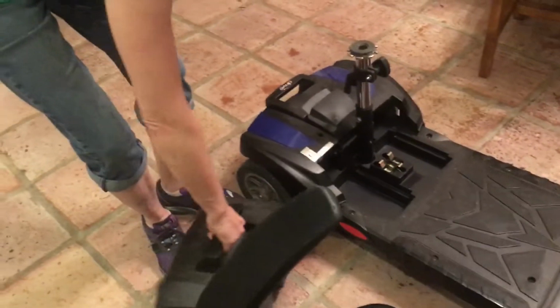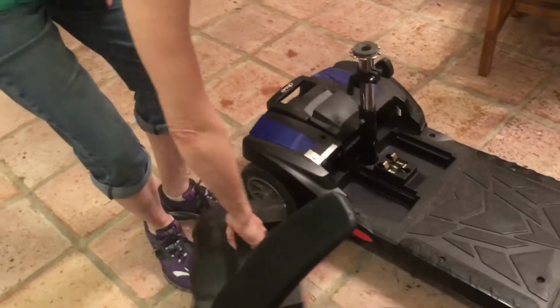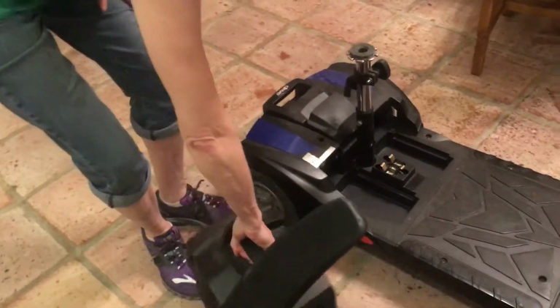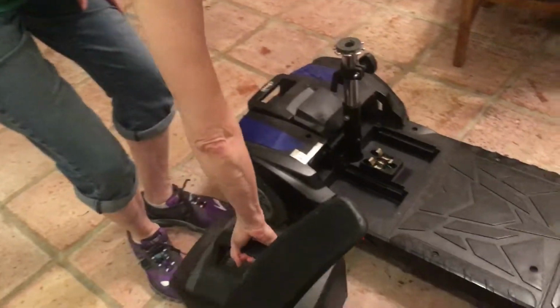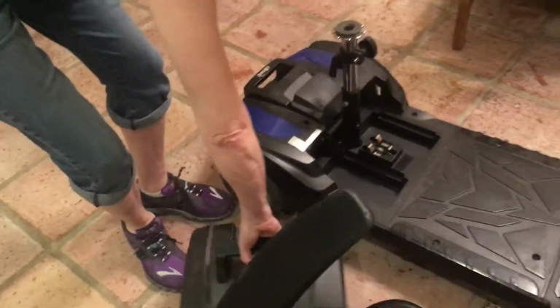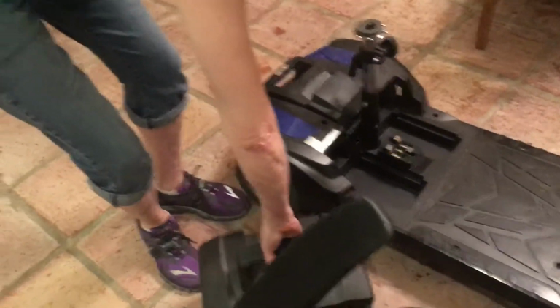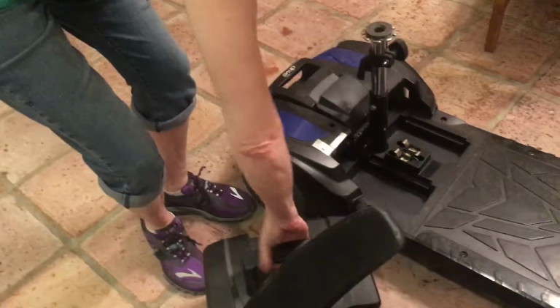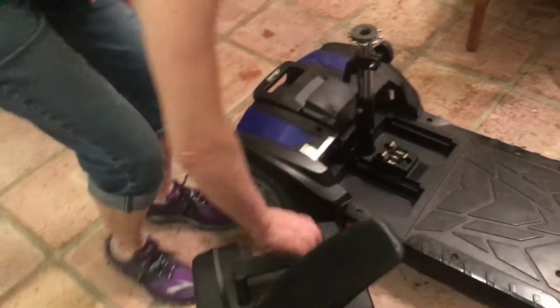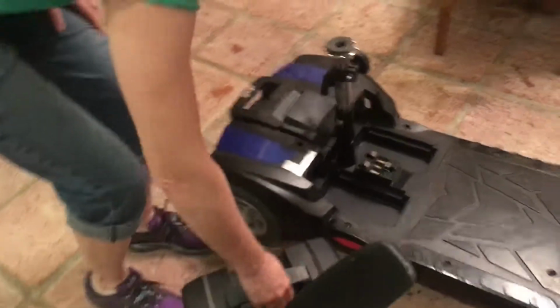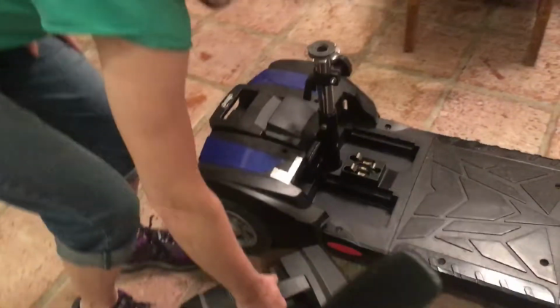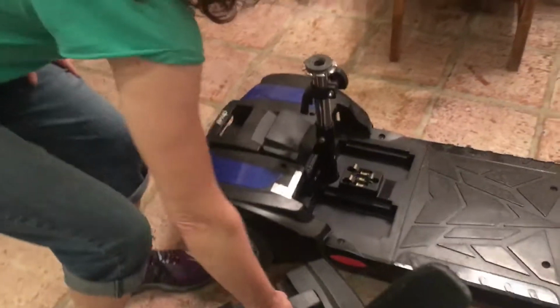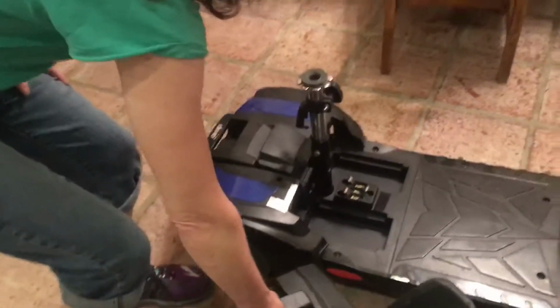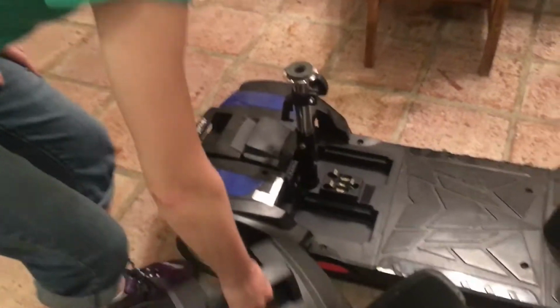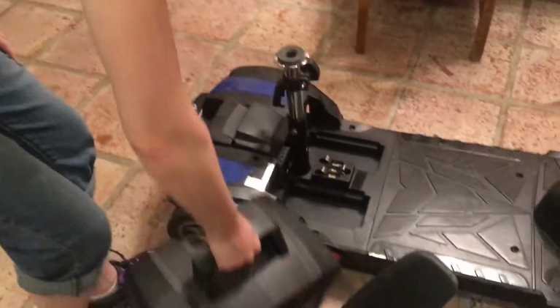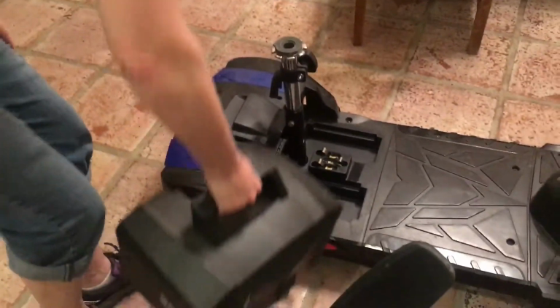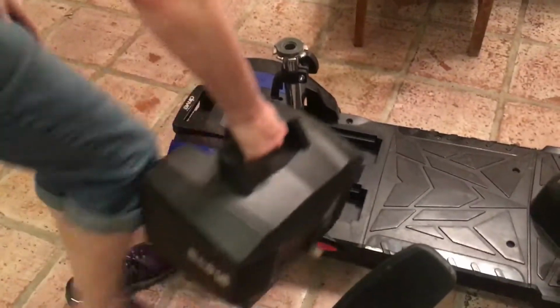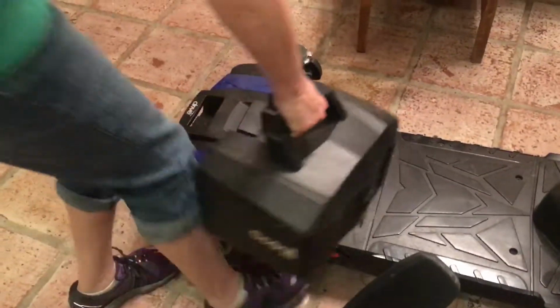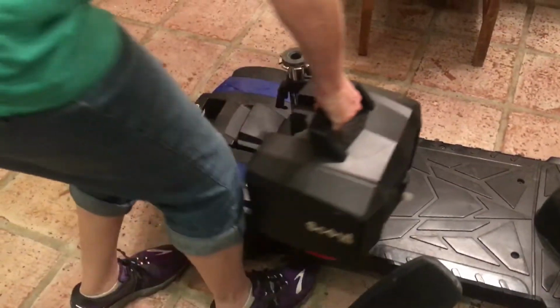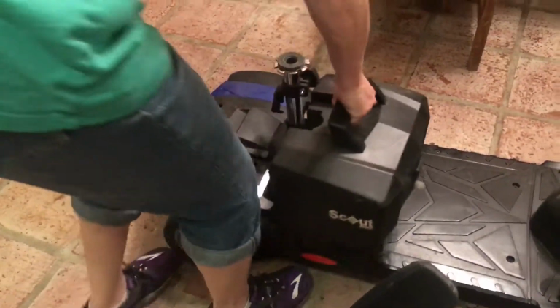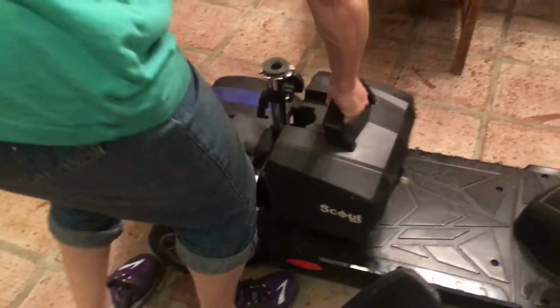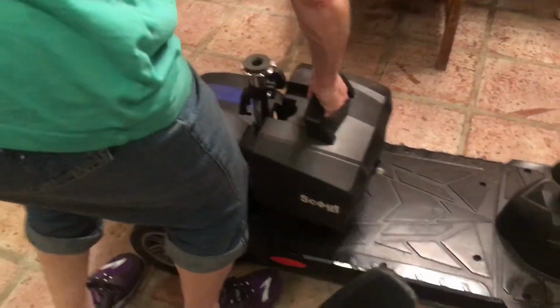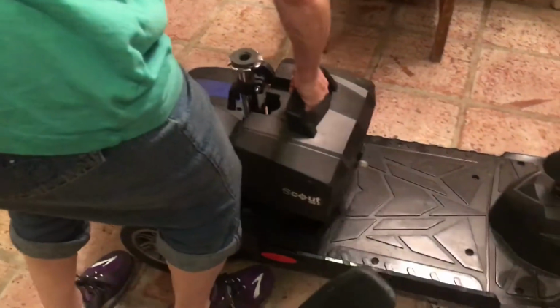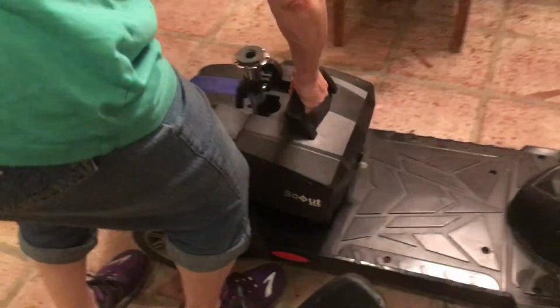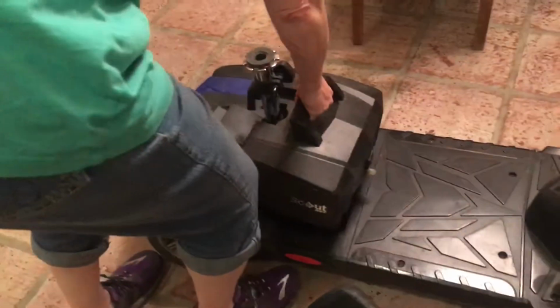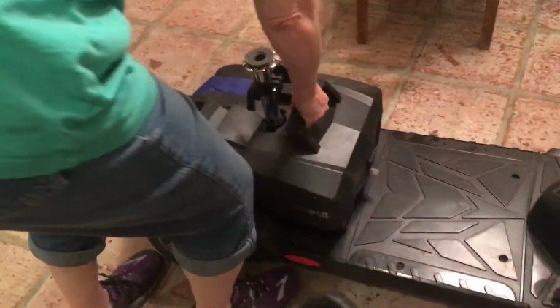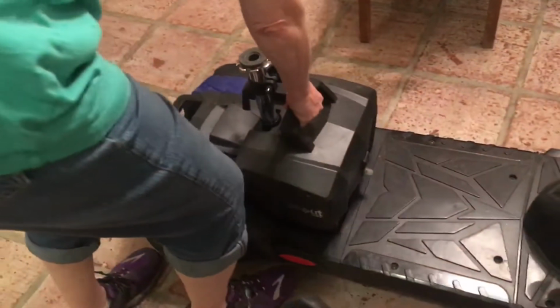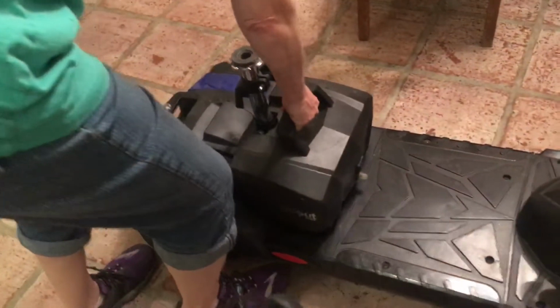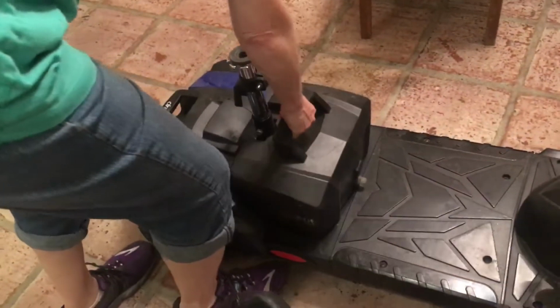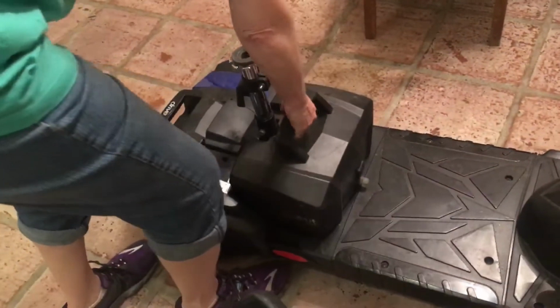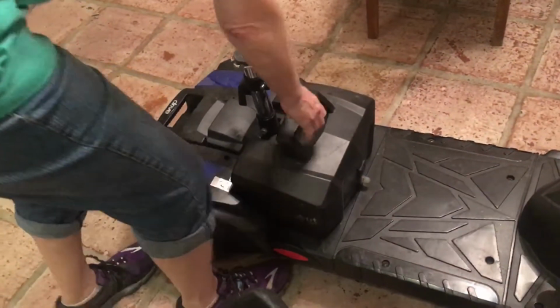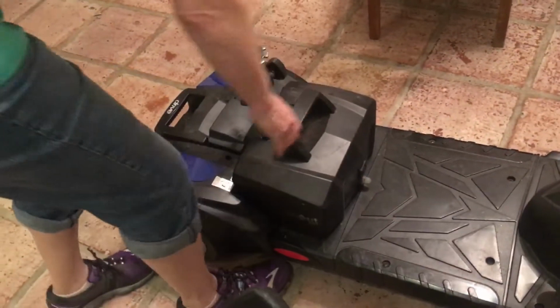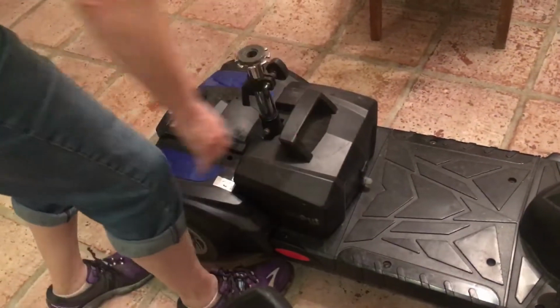The third part is the battery. The battery slips in.